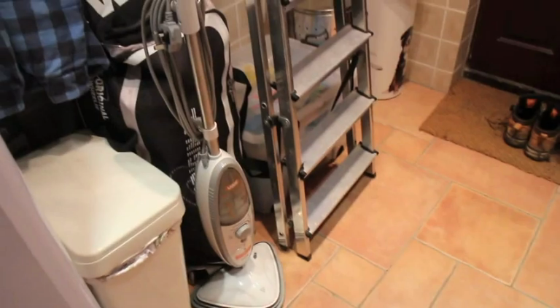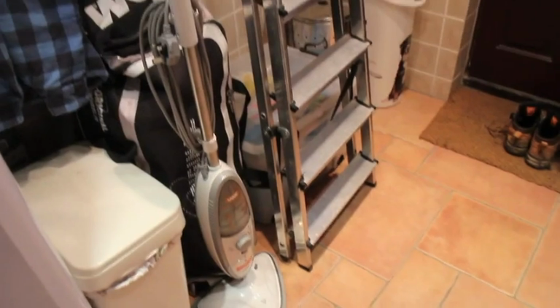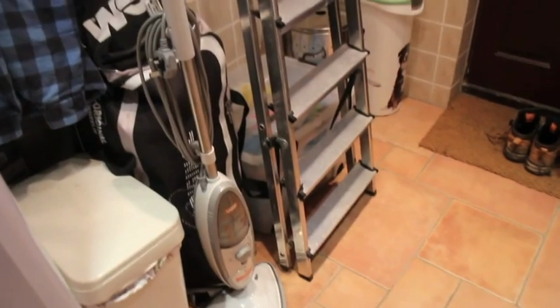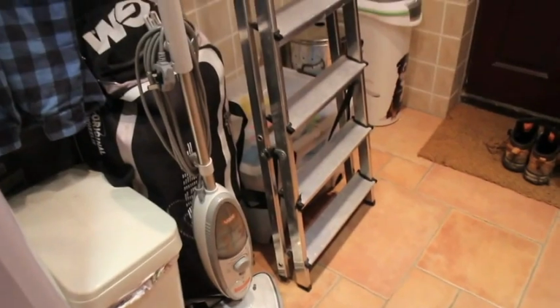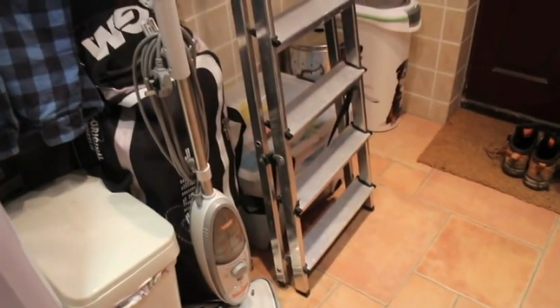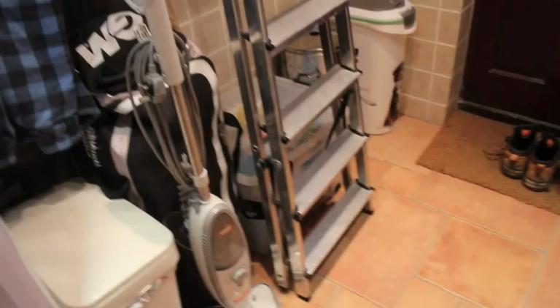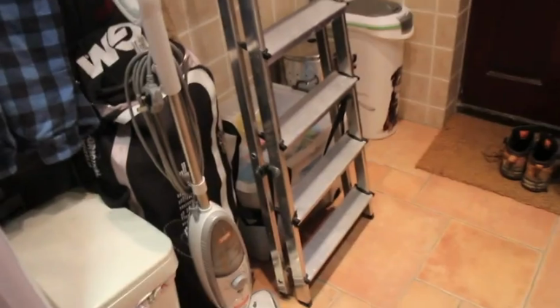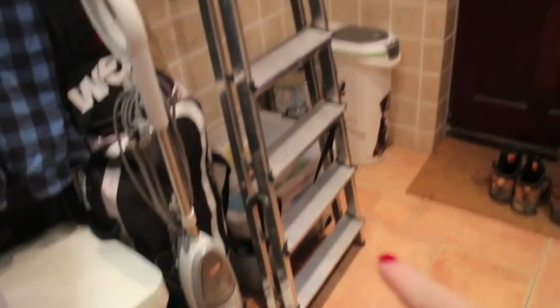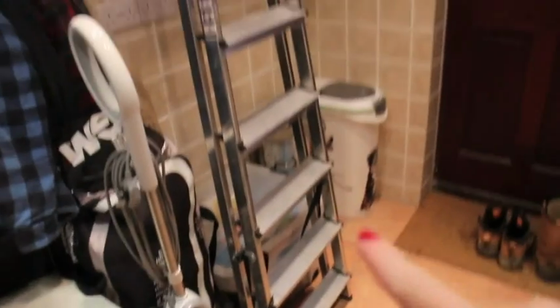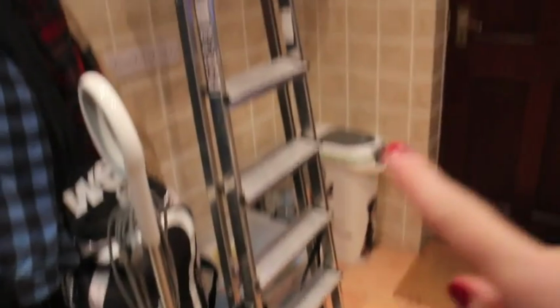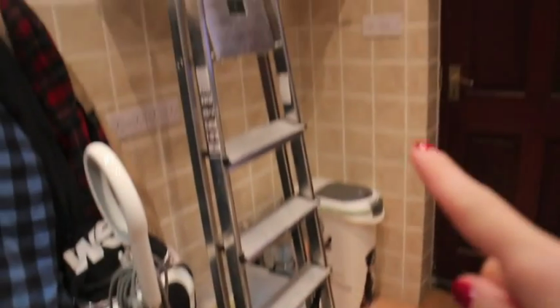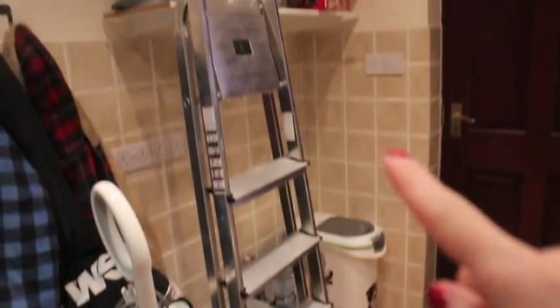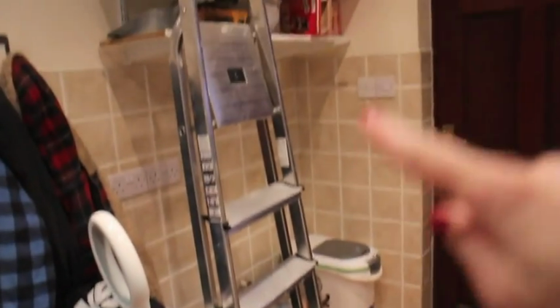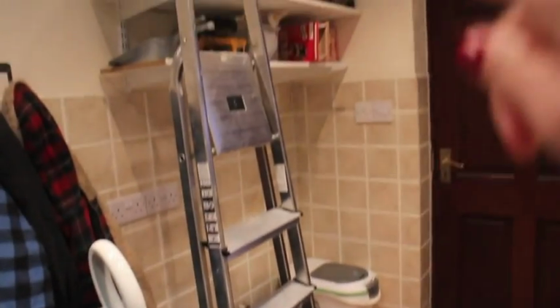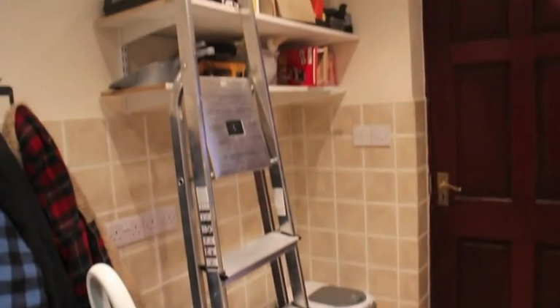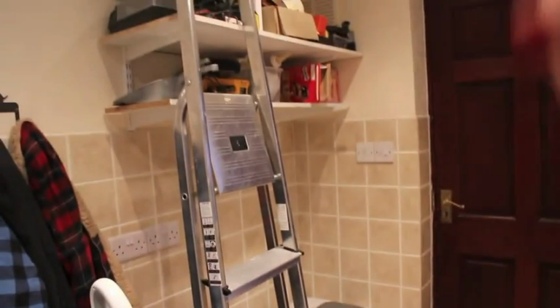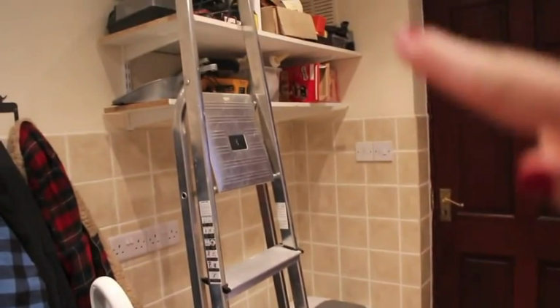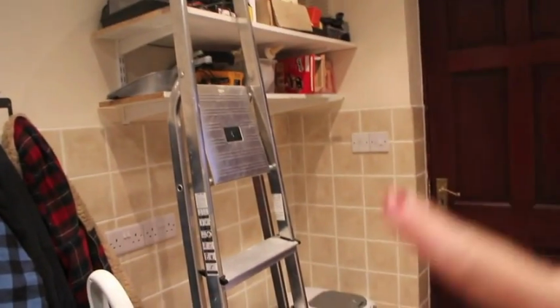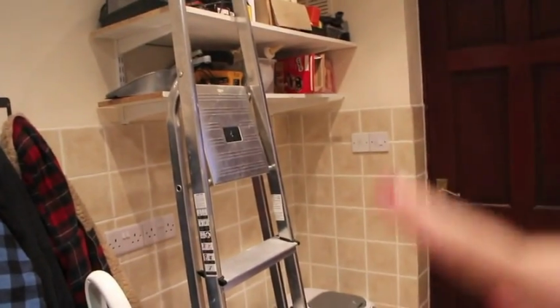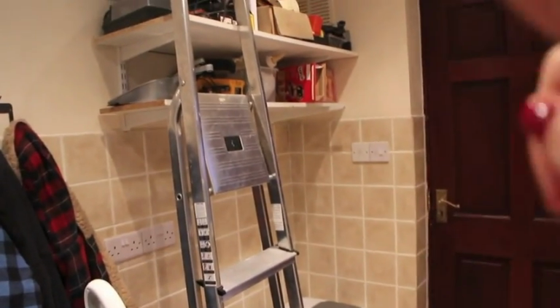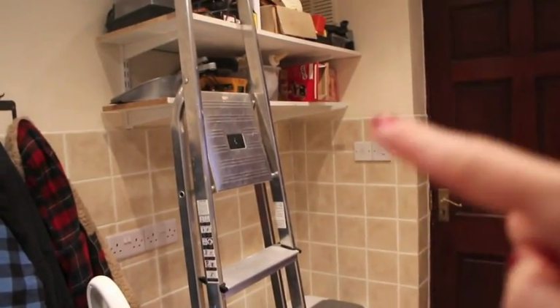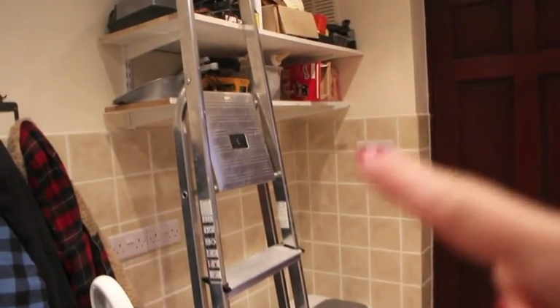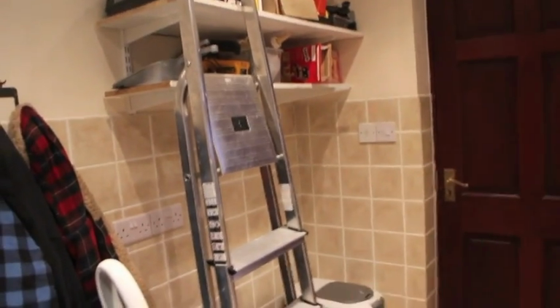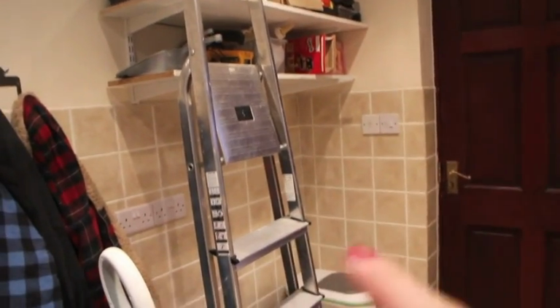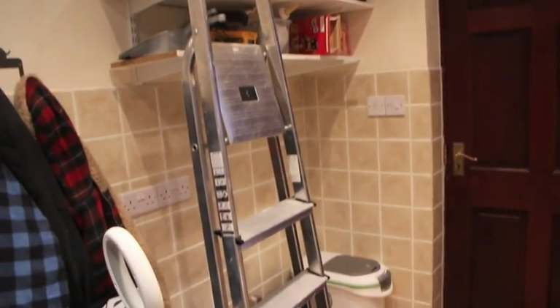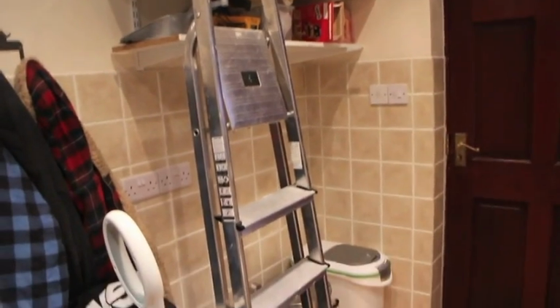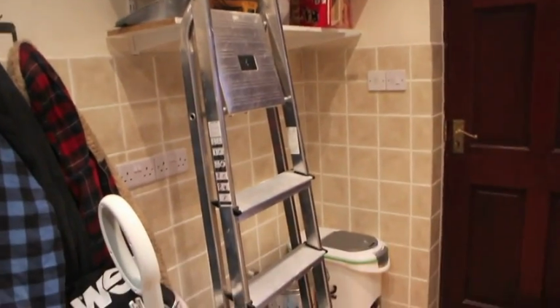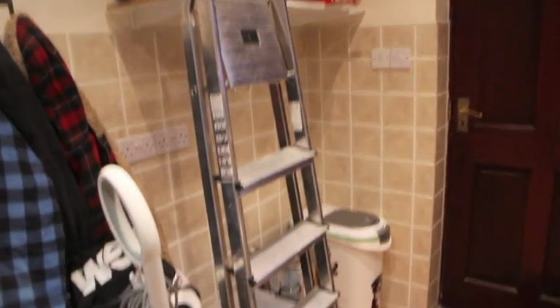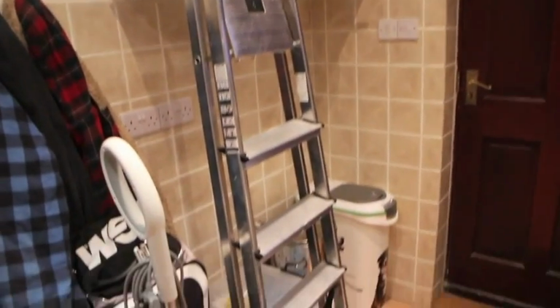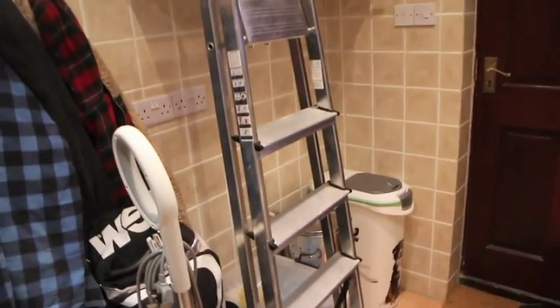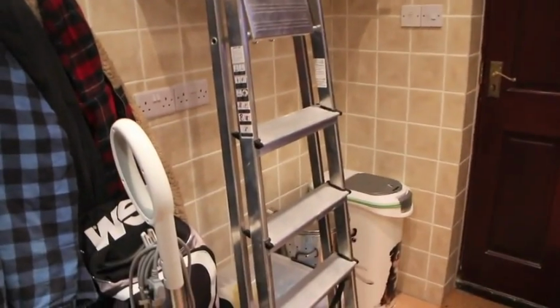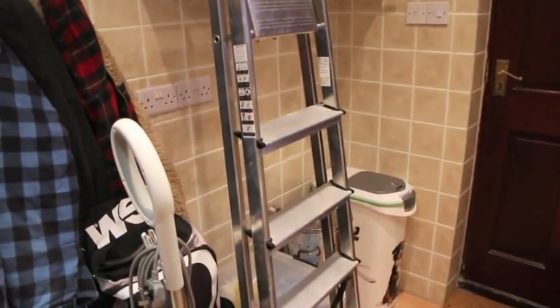We currently have a ladder there, which isn't usually there, but it's just there at the moment because Graham's putting stuff in the loft.